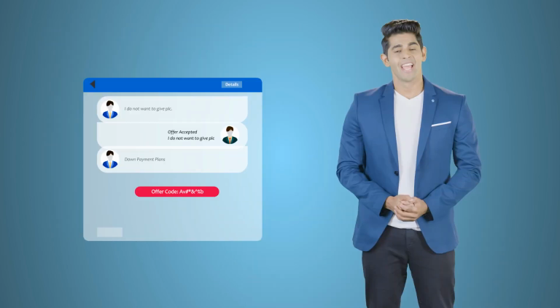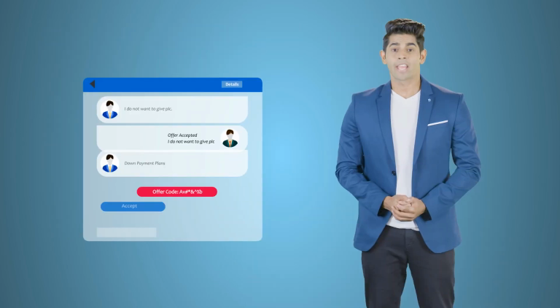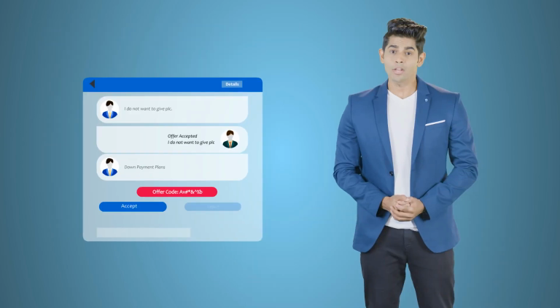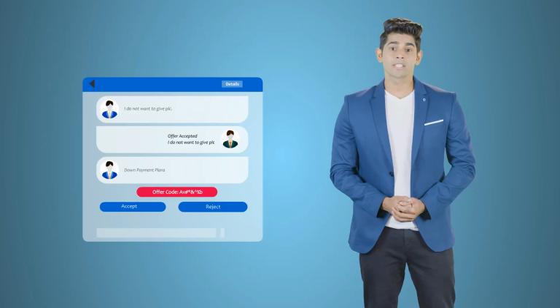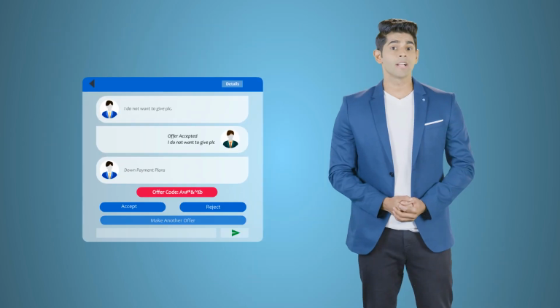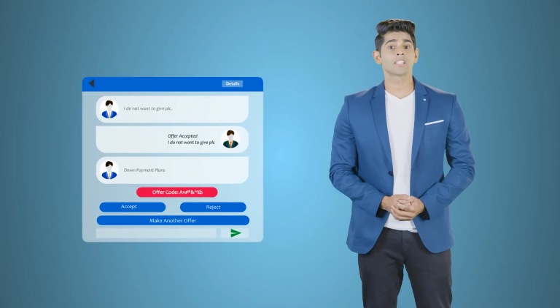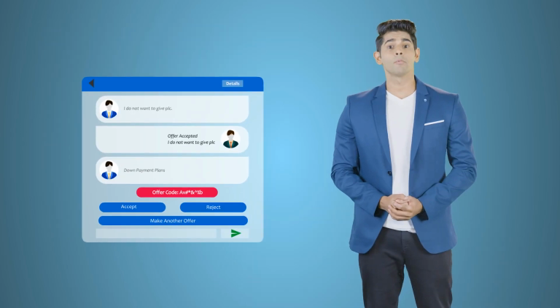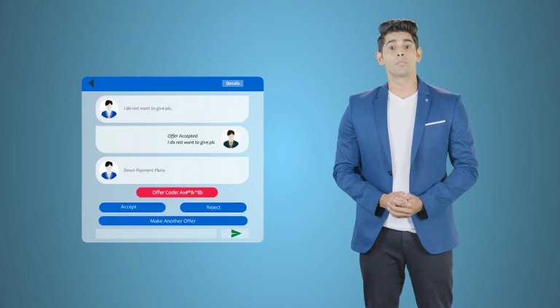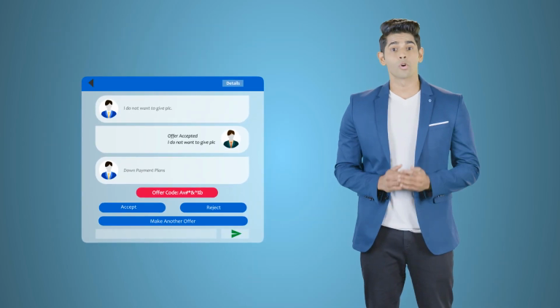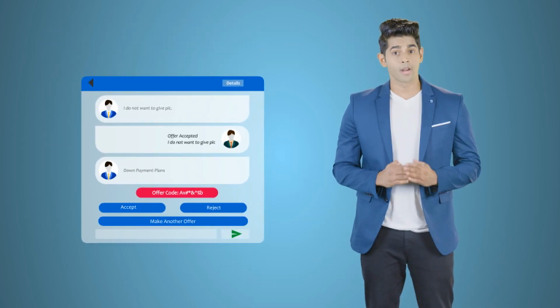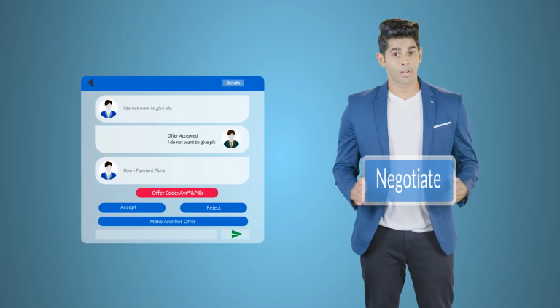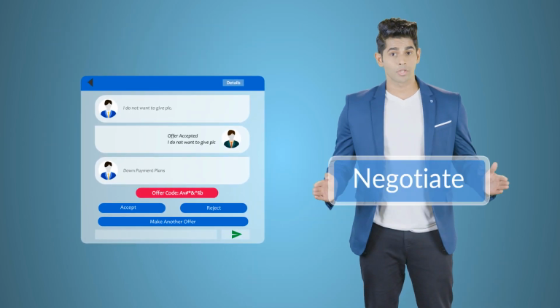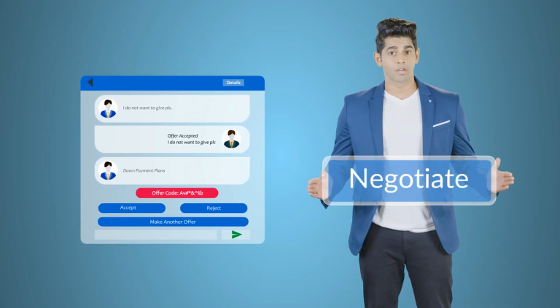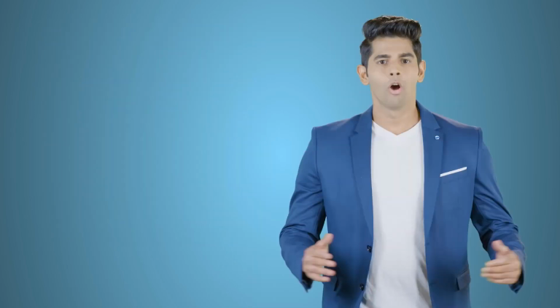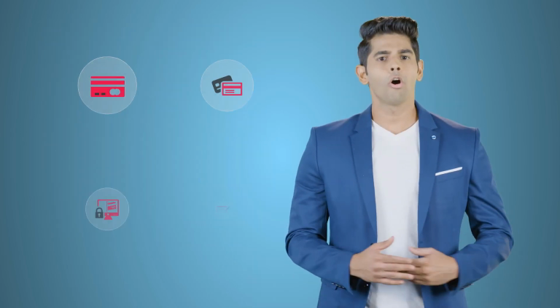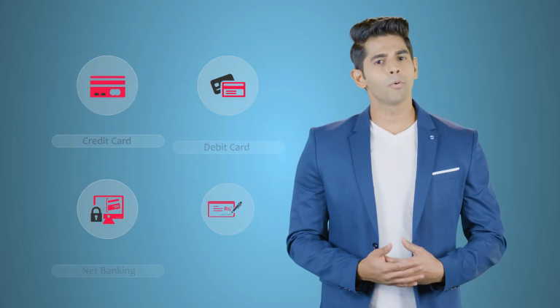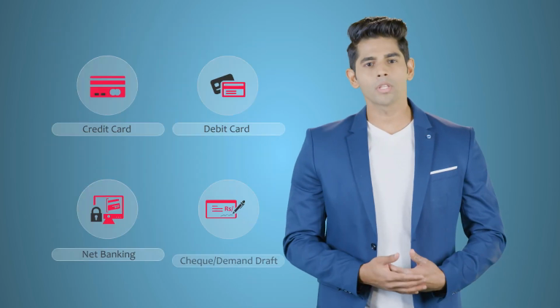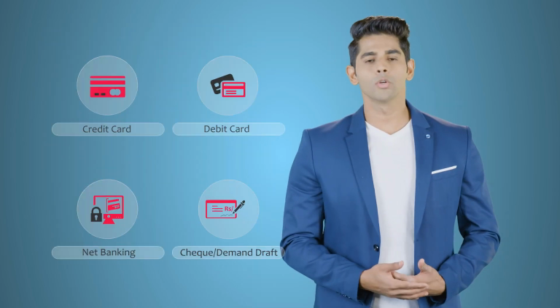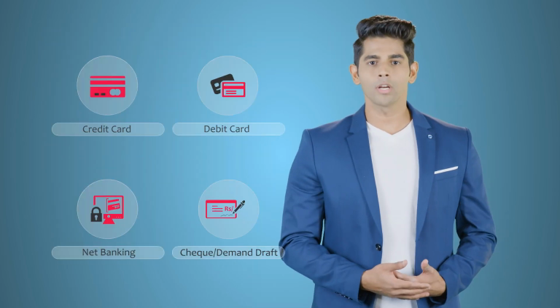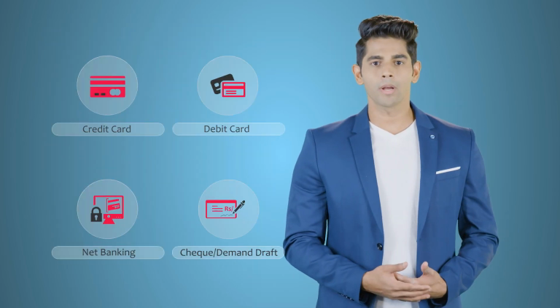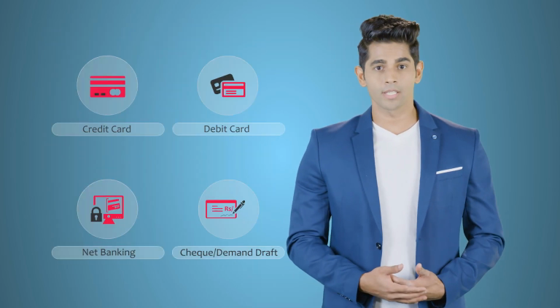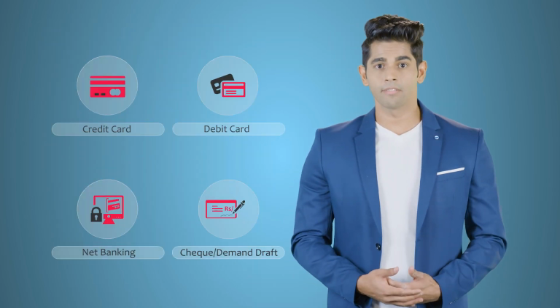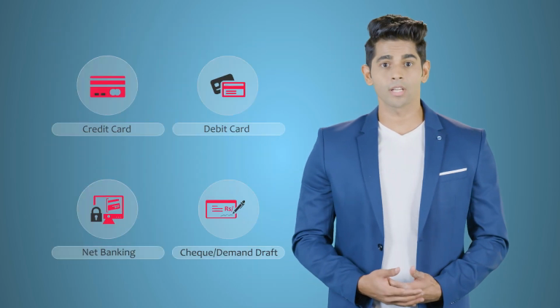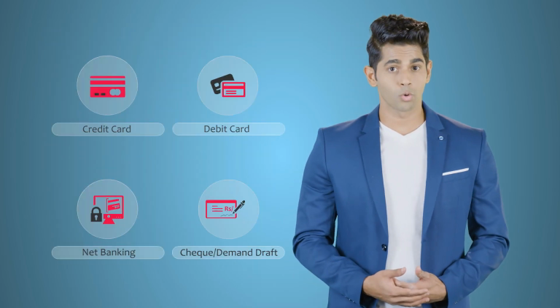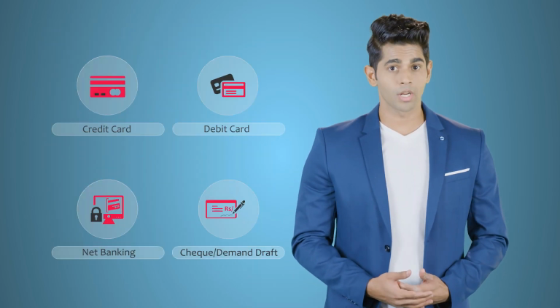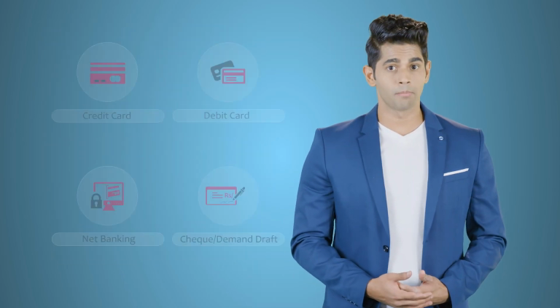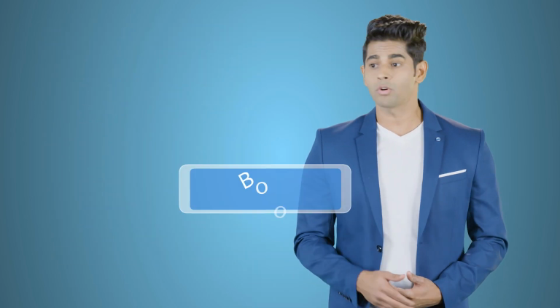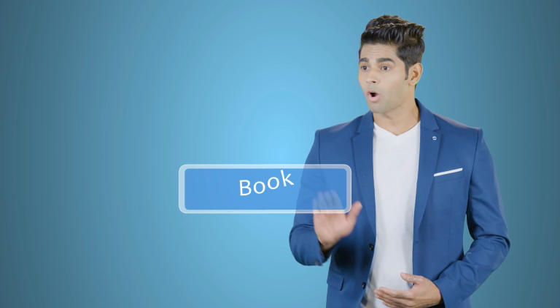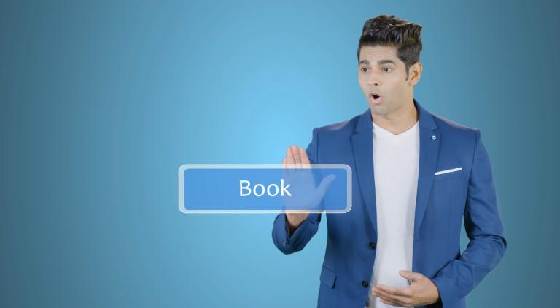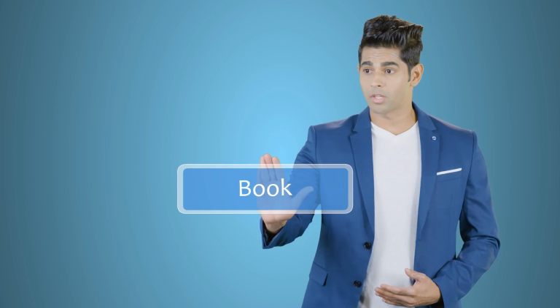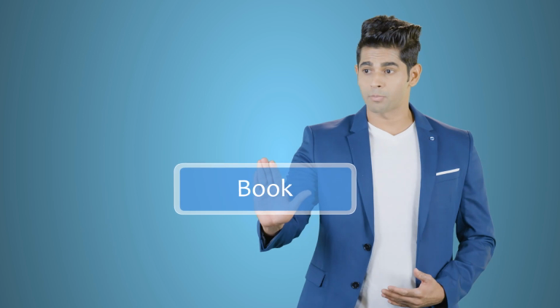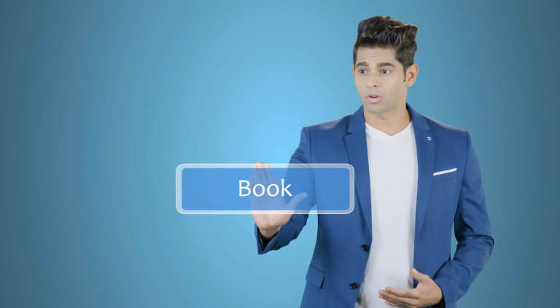Can your sales team or broker negotiate or book the unit by receiving the token amount on the spot?